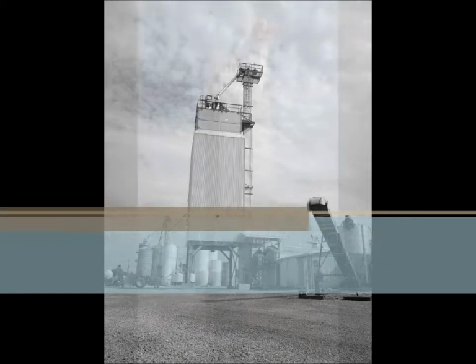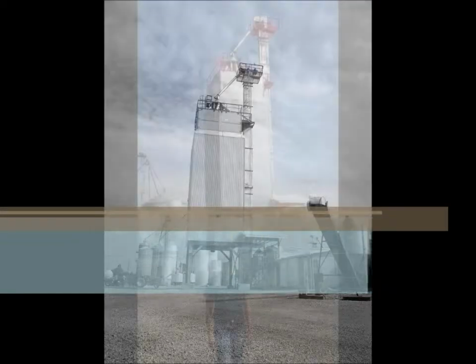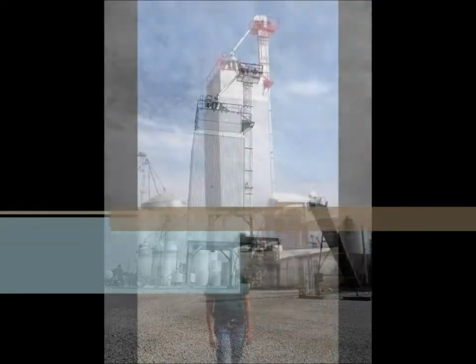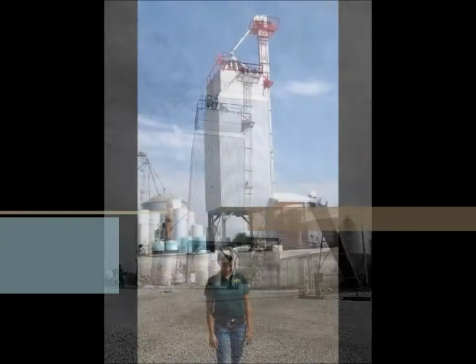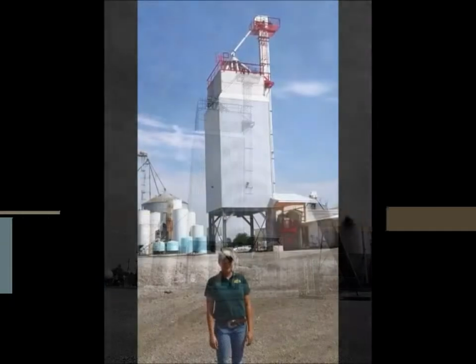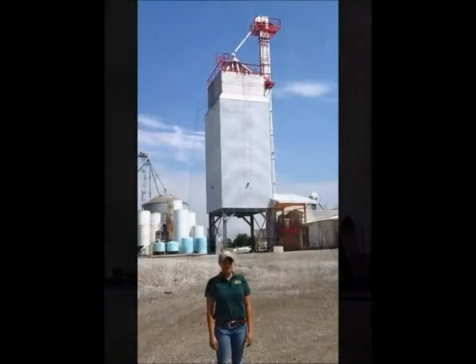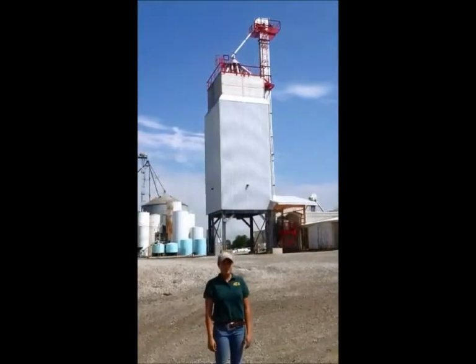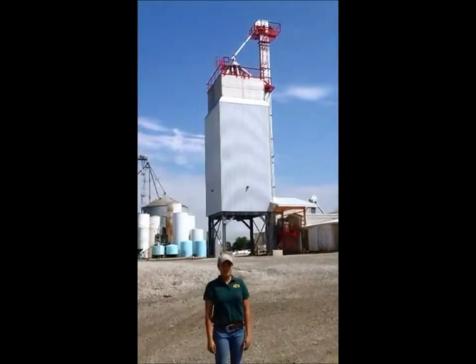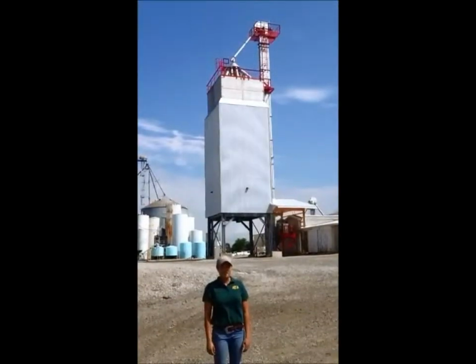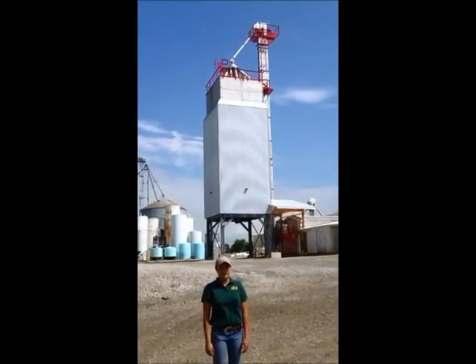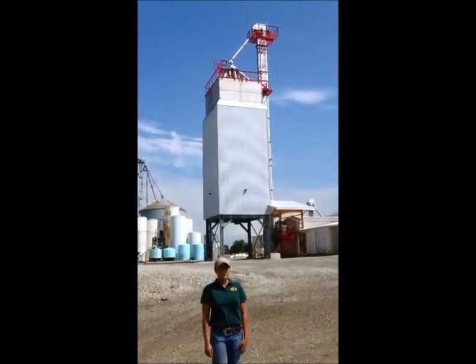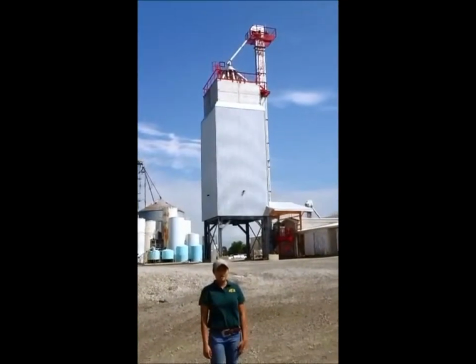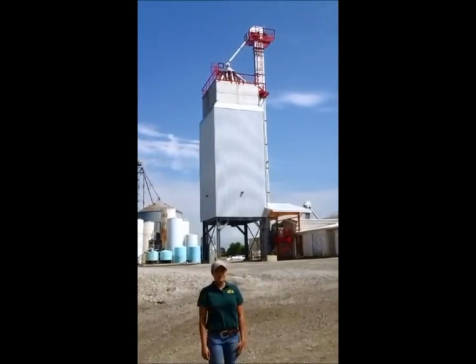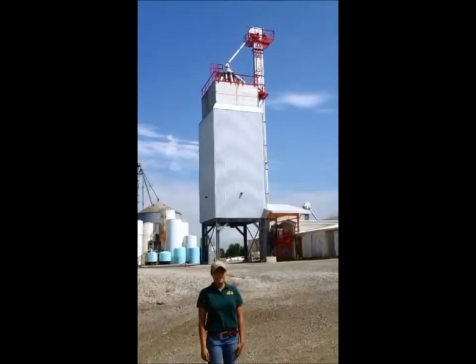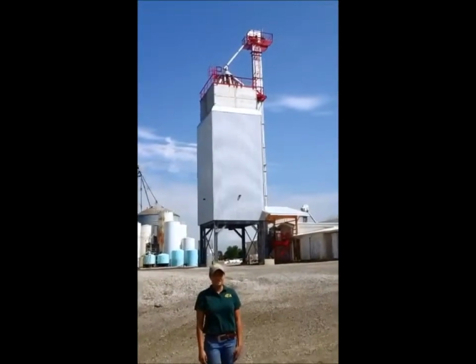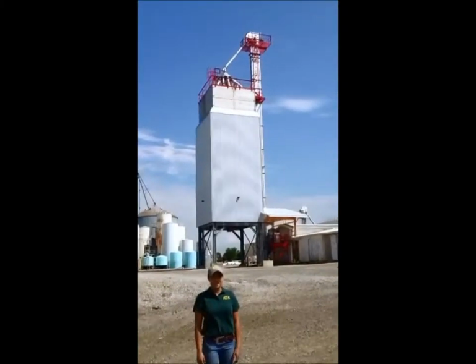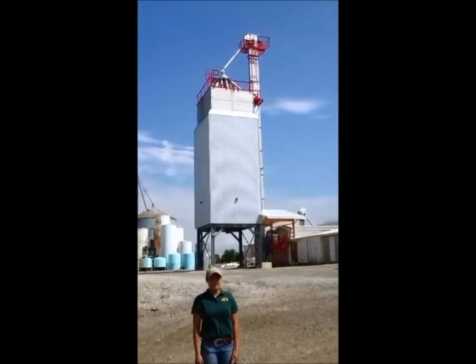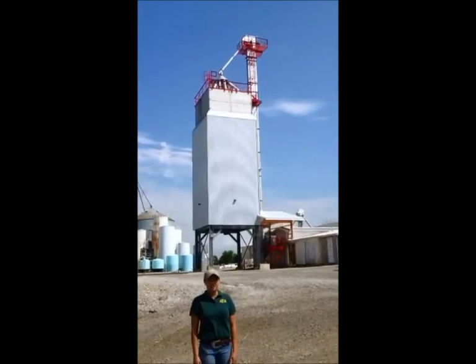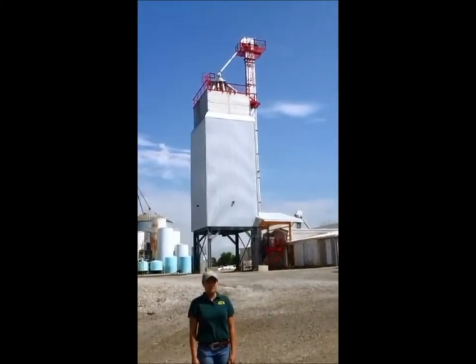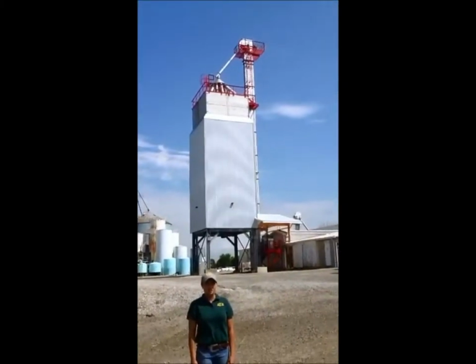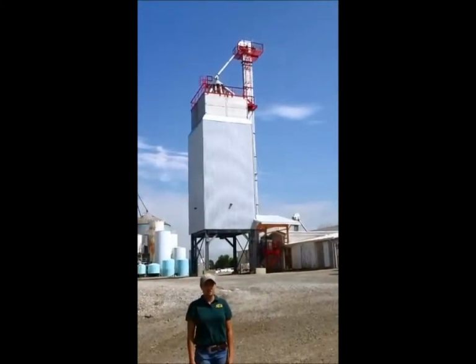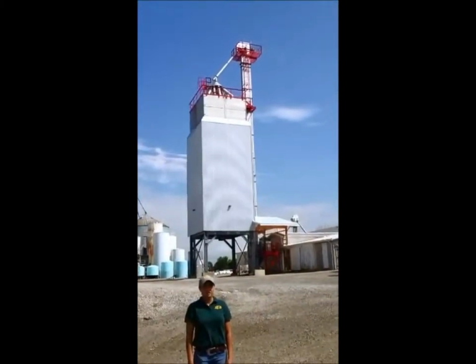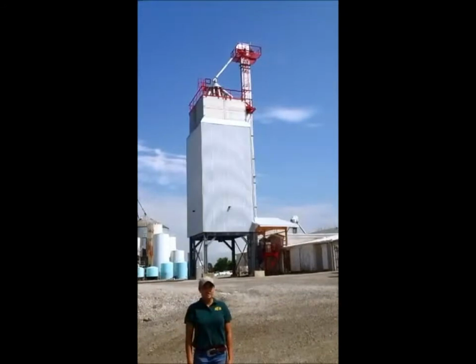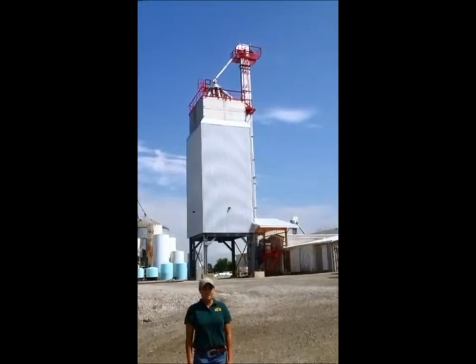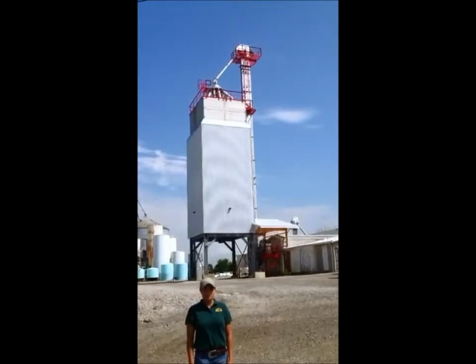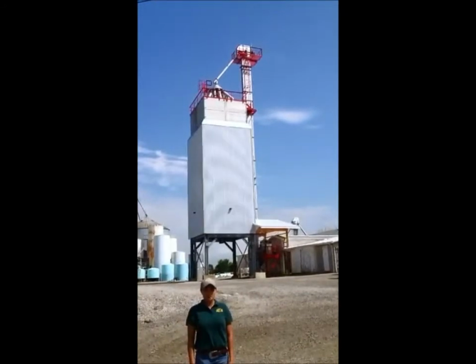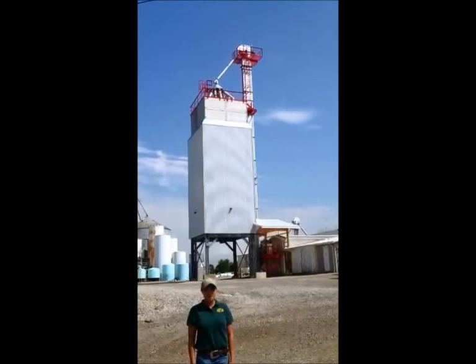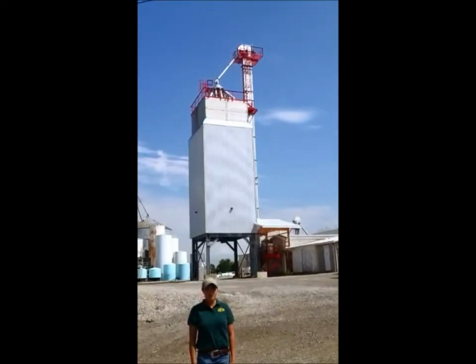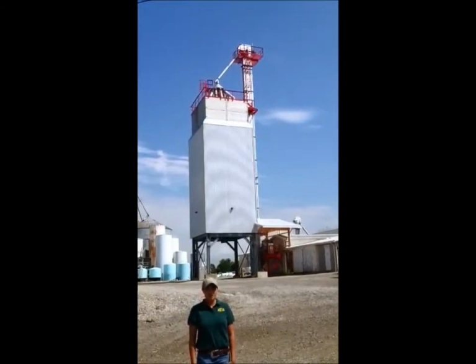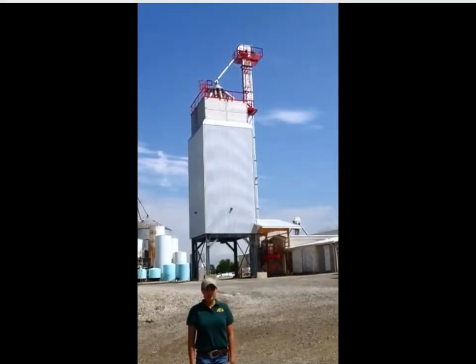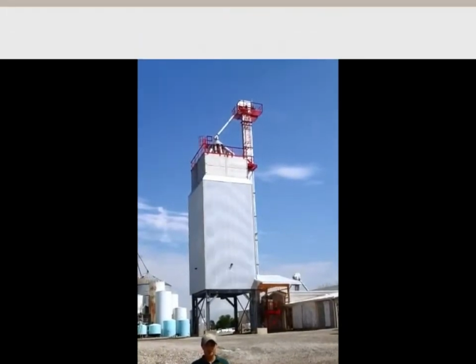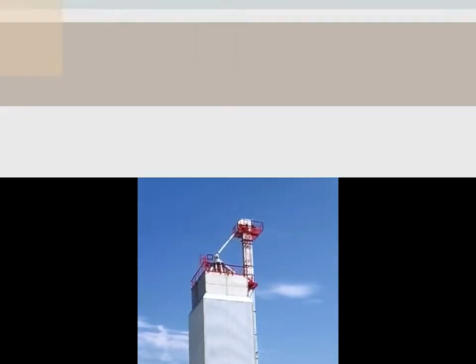Hello everyone, my name is Caitlin Miller. I'm an agronomy intern at Town & Country in Smithville, and today I'm going to talk about our new fertilizer tower.